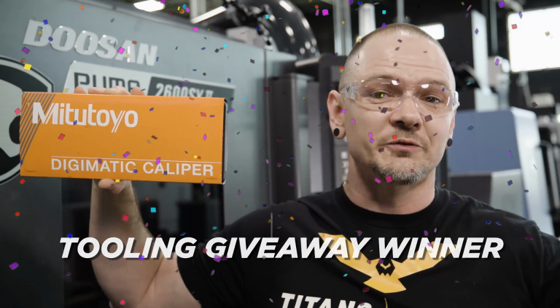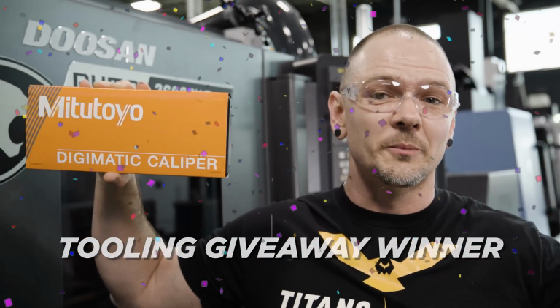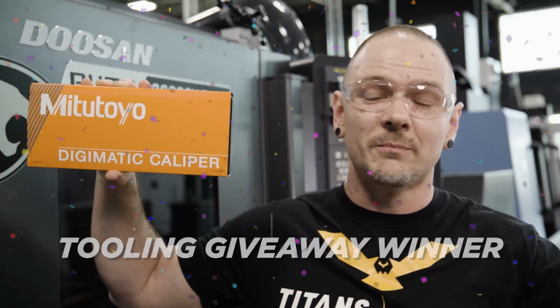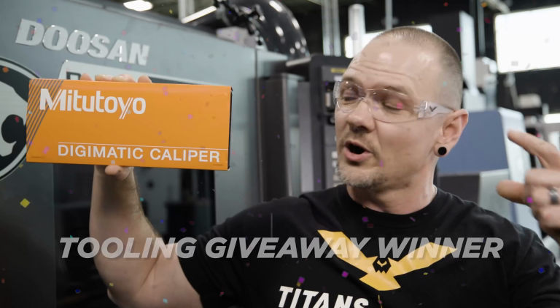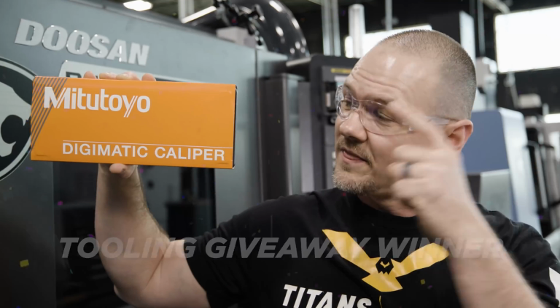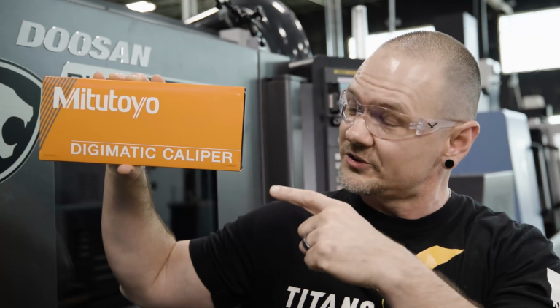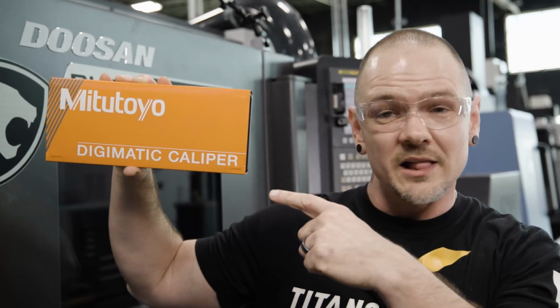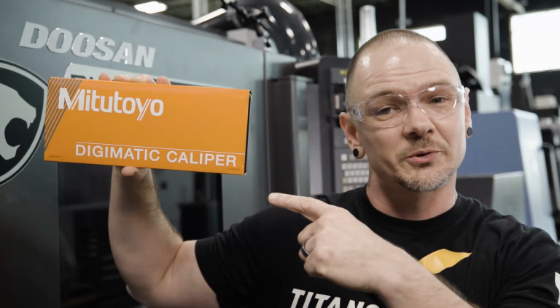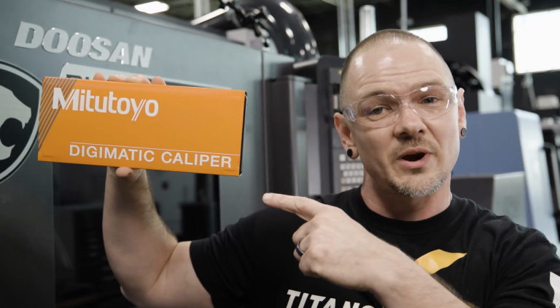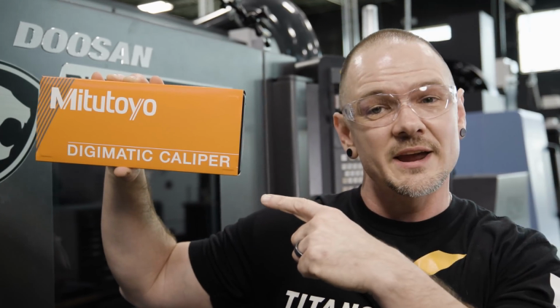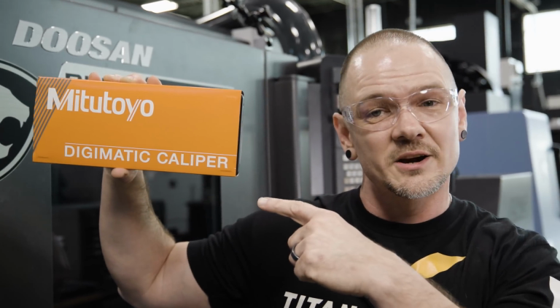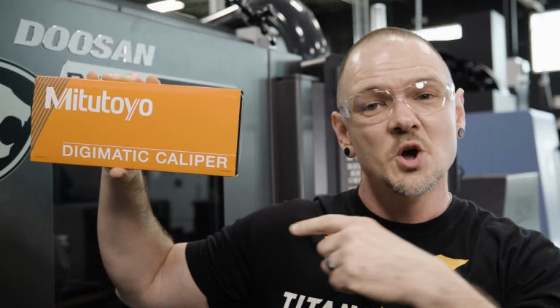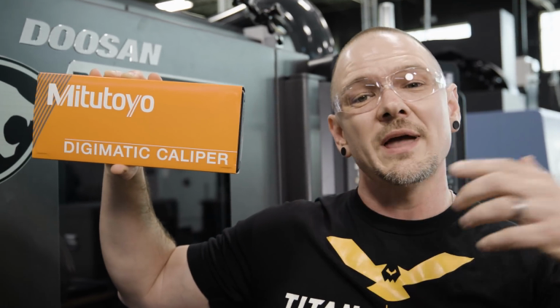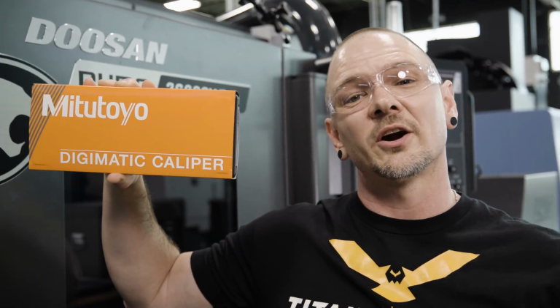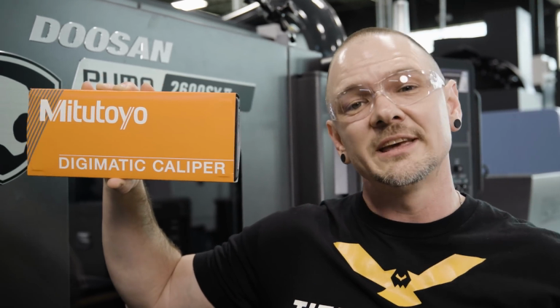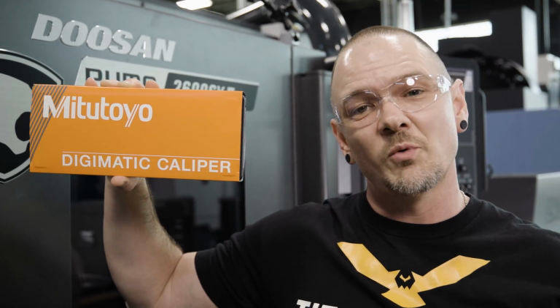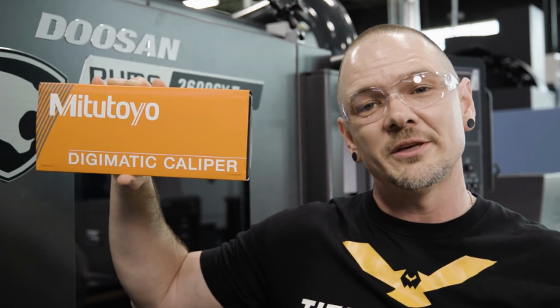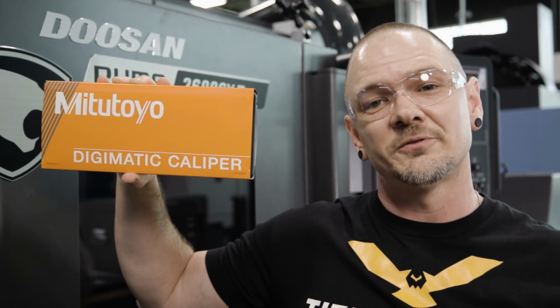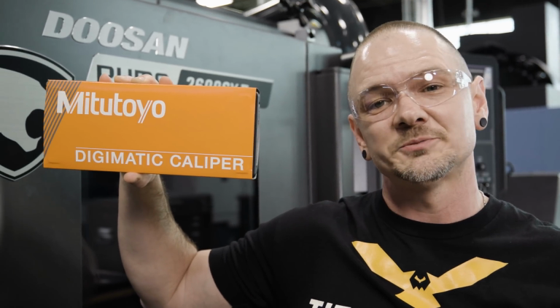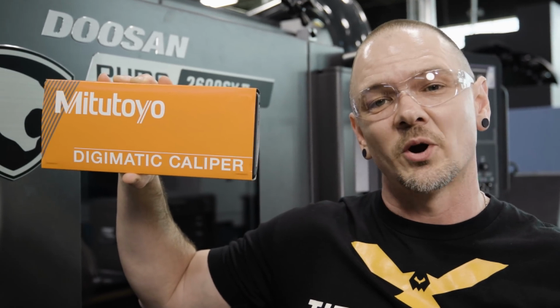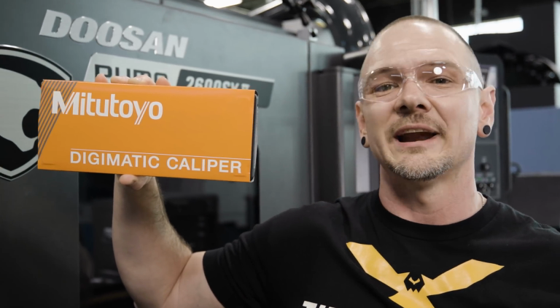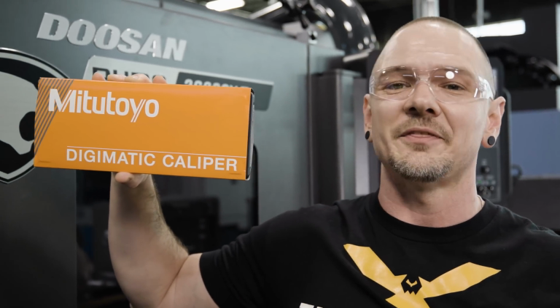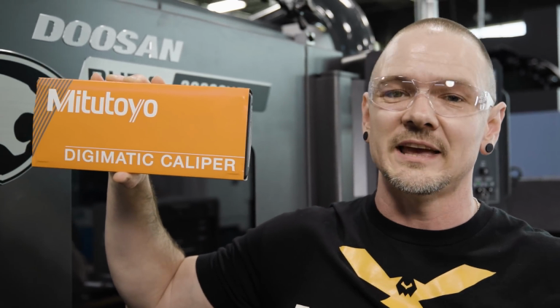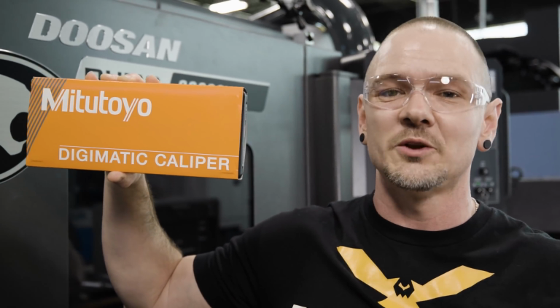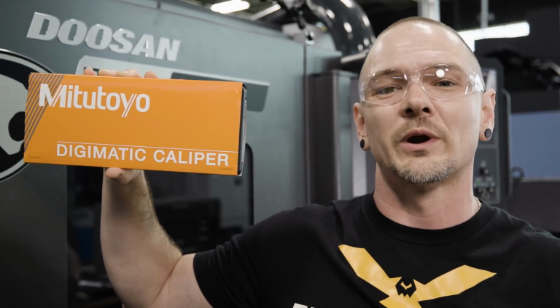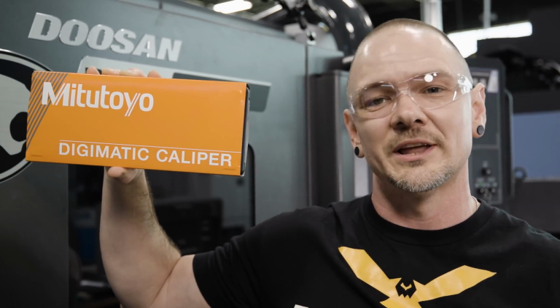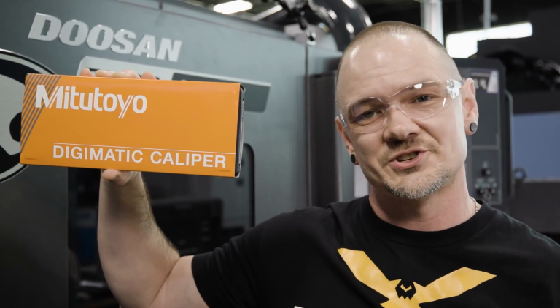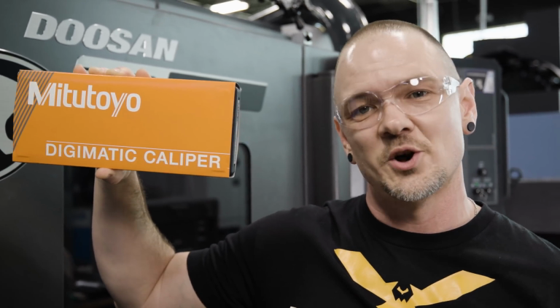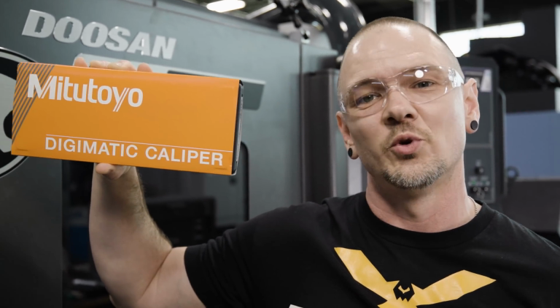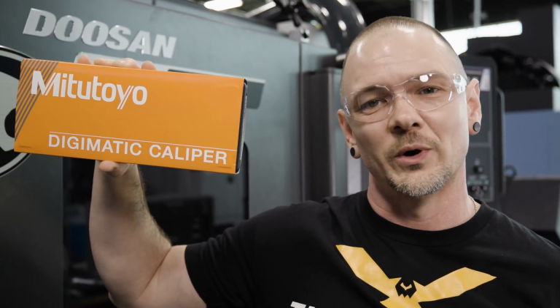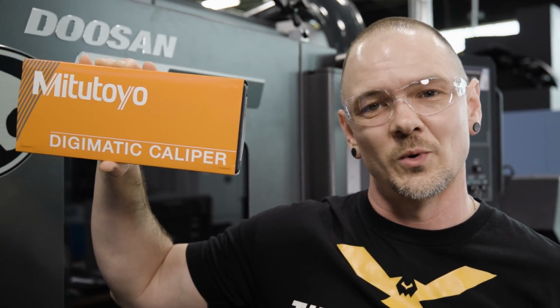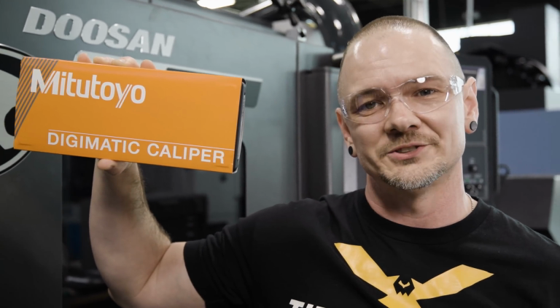Because if you remember, these calipers right here — we had our giveaway in the first part. And at the end we're going to let you know who the winner was.